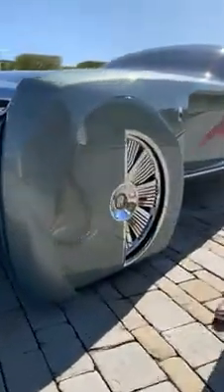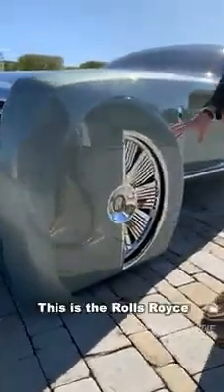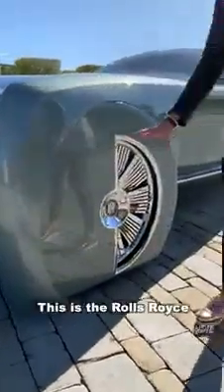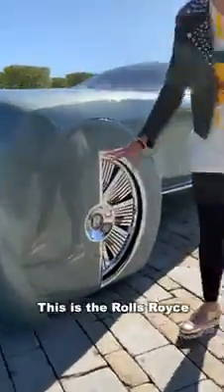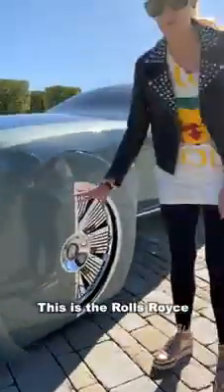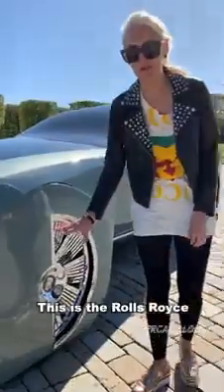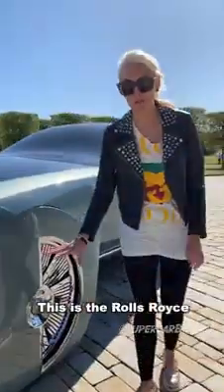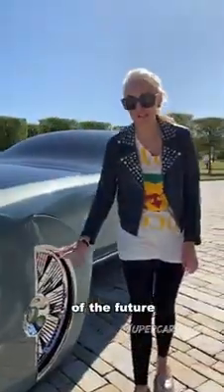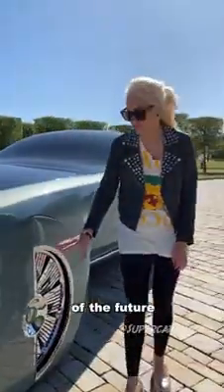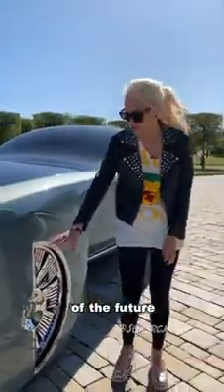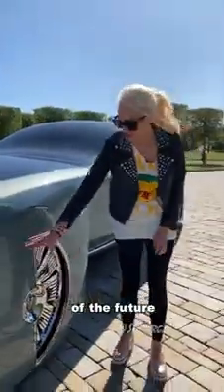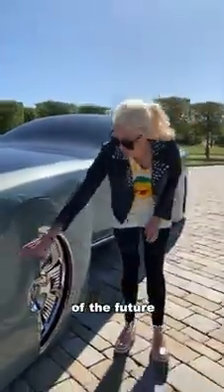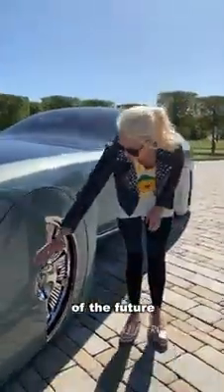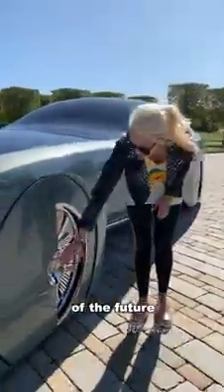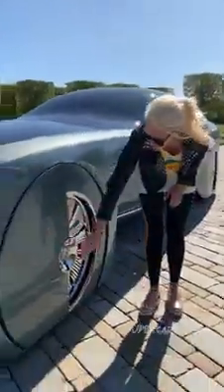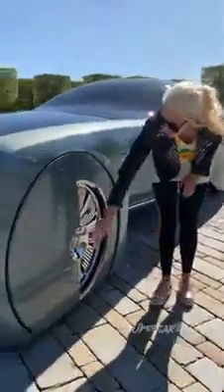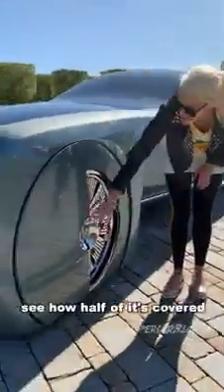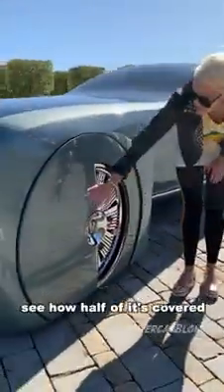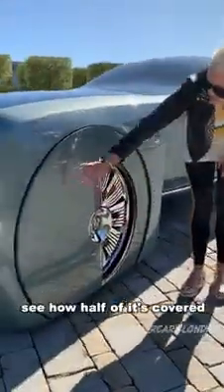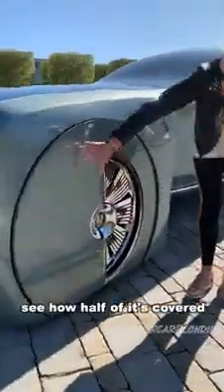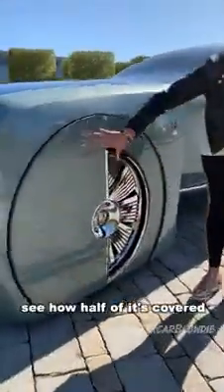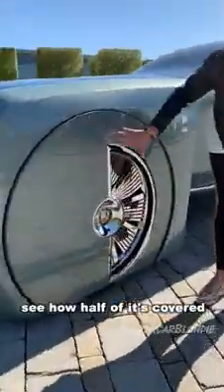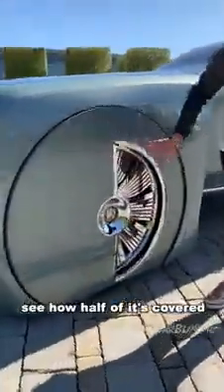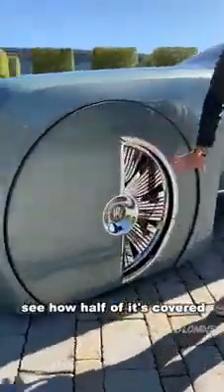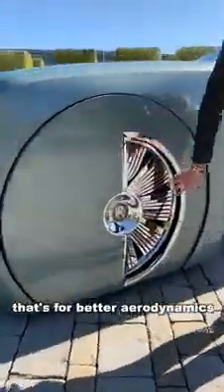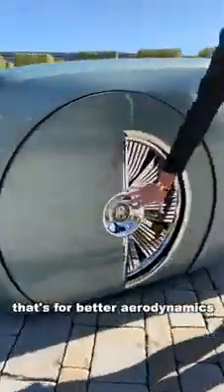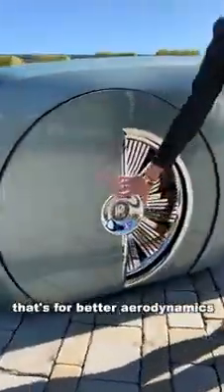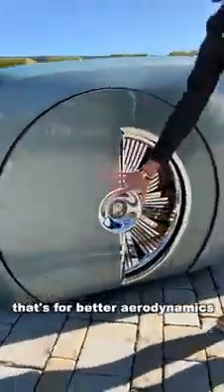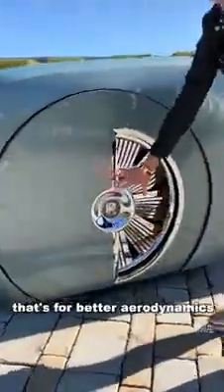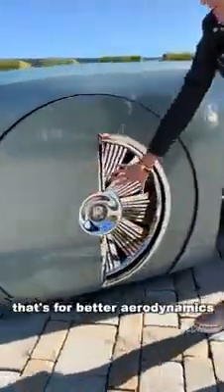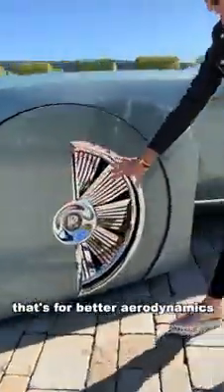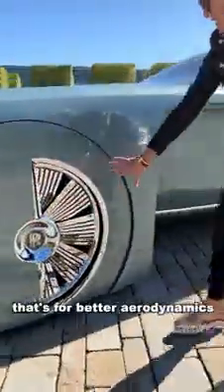This is the Rolls Royce of the future. See how half of it's covered? That's for better aerodynamics.